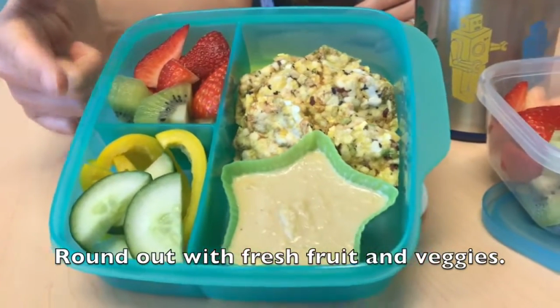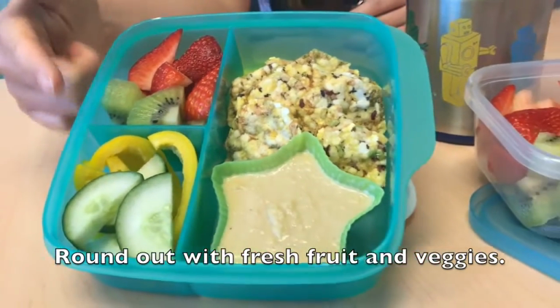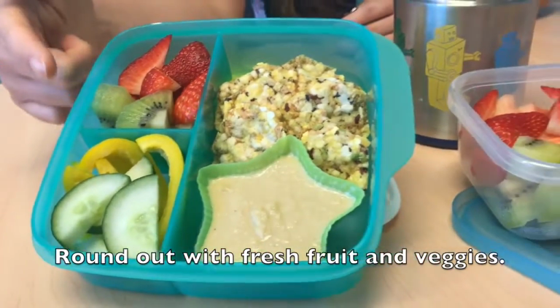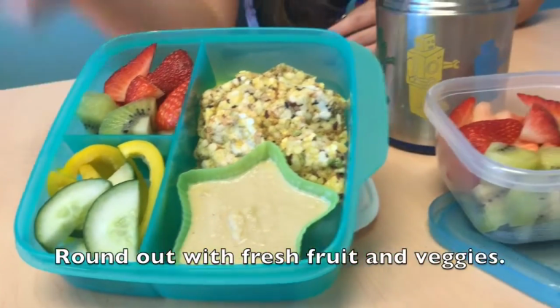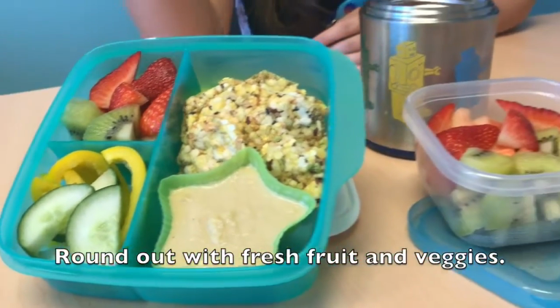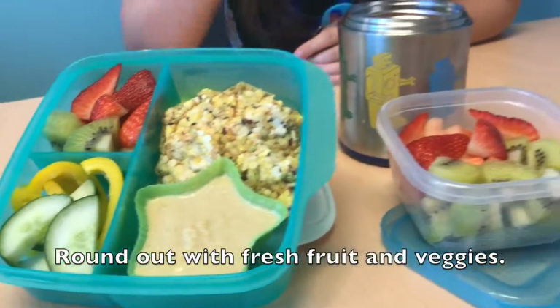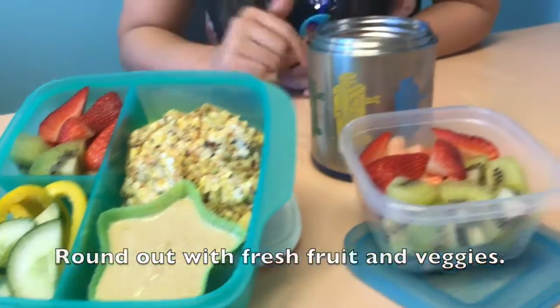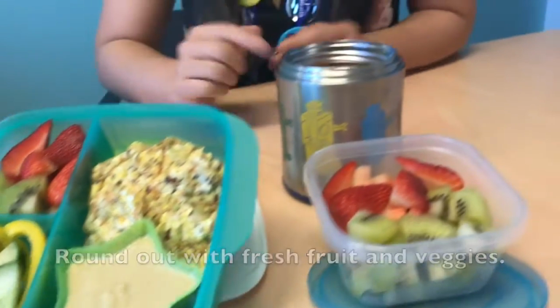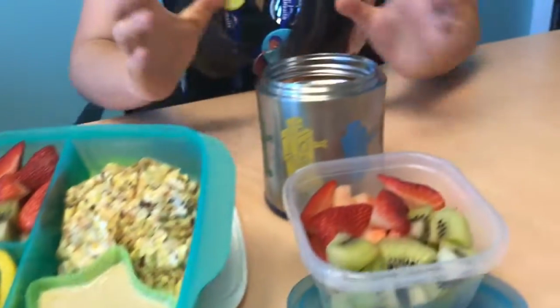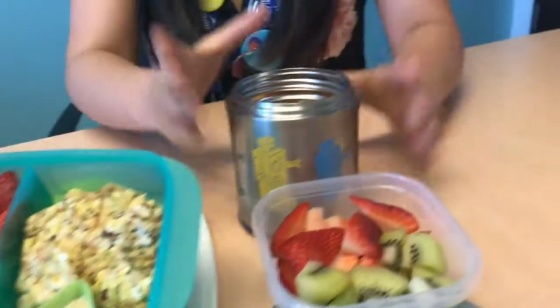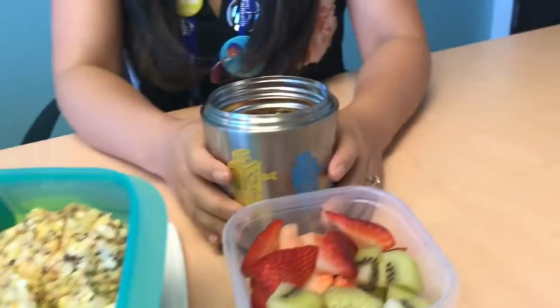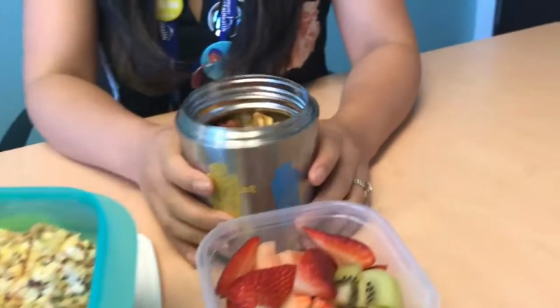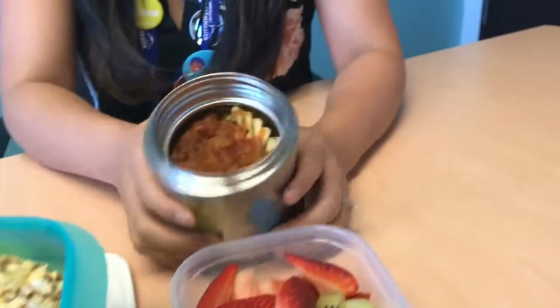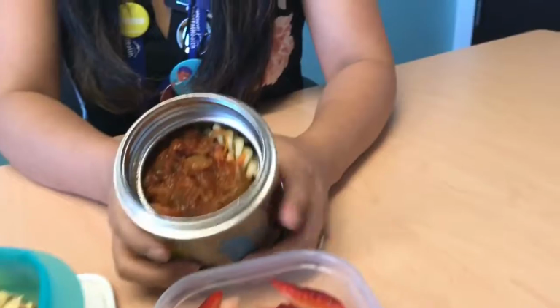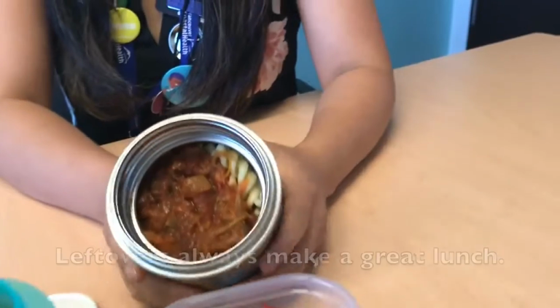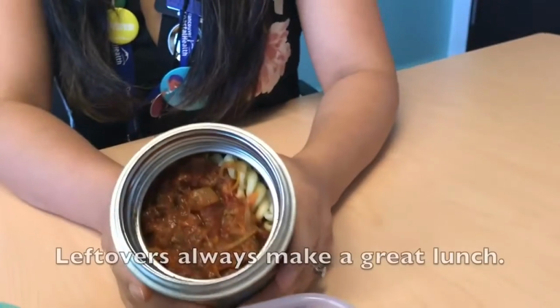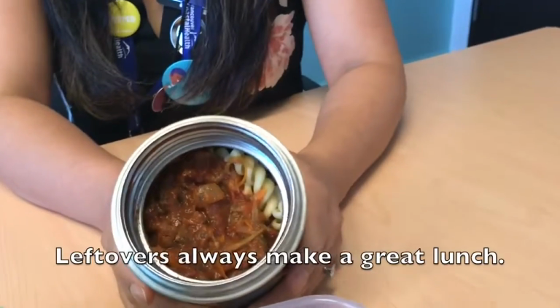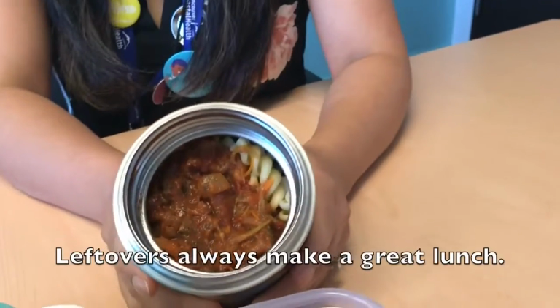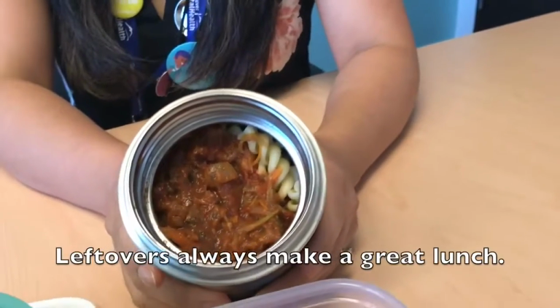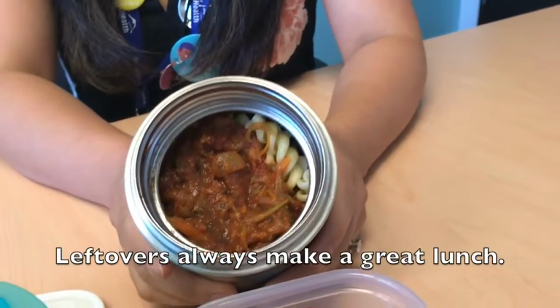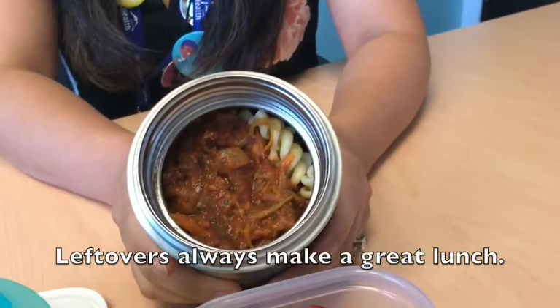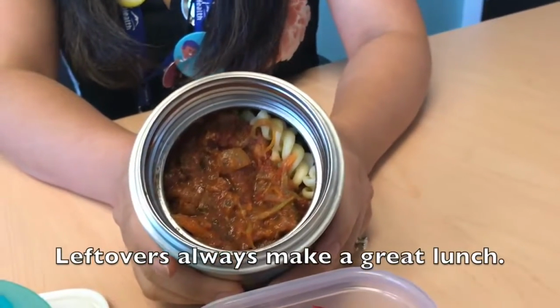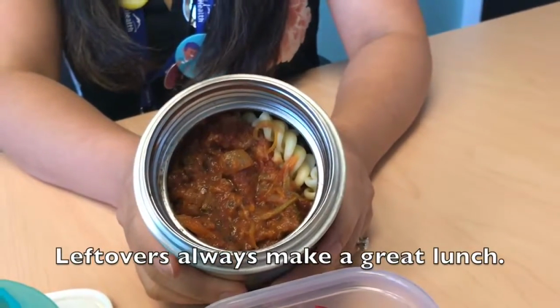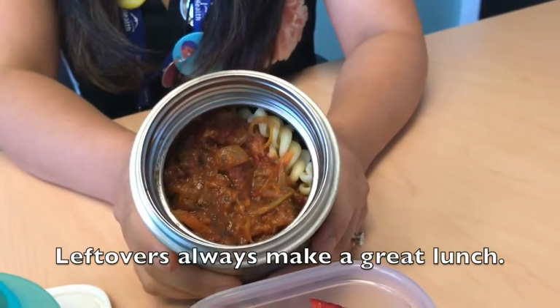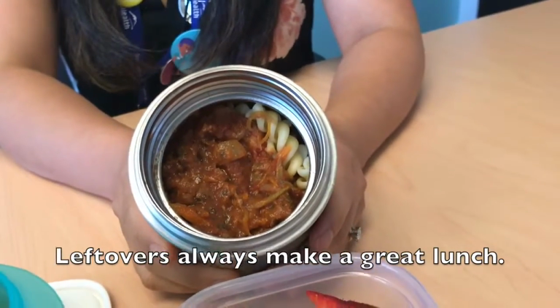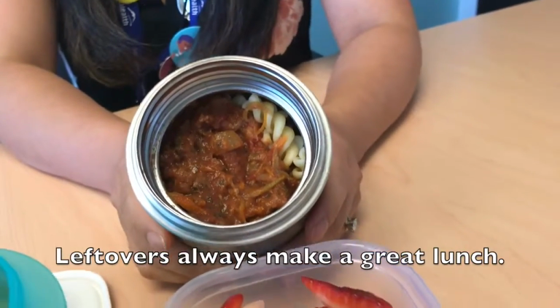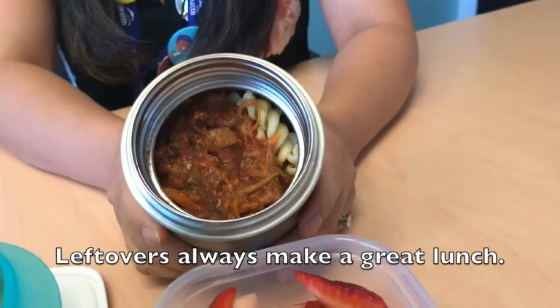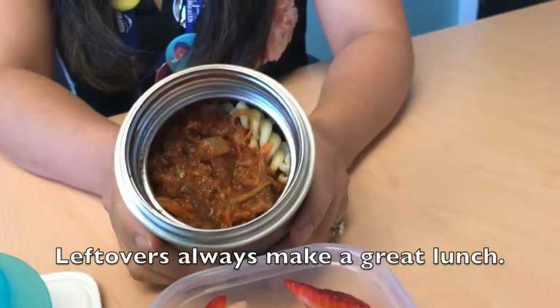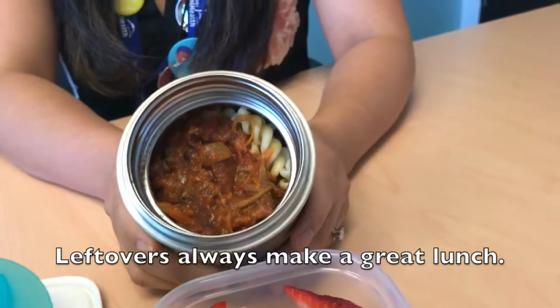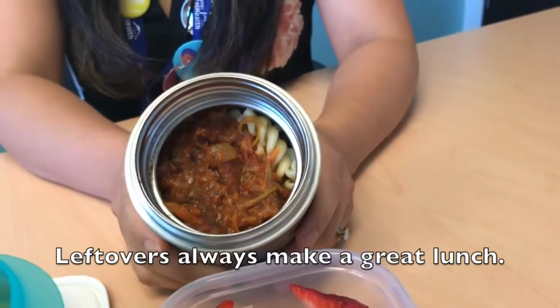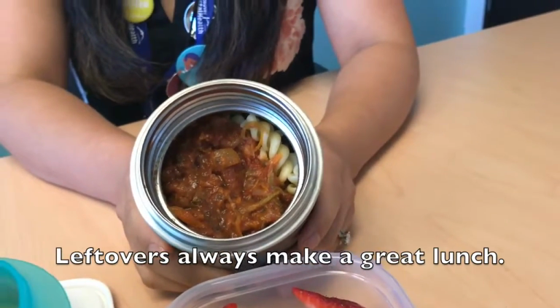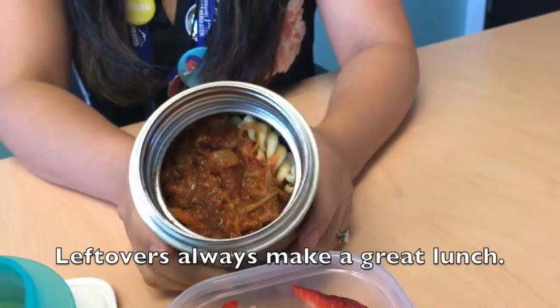For other no-cook lunch ideas, just use last night's leftovers. Cook once, eat twice to save time.